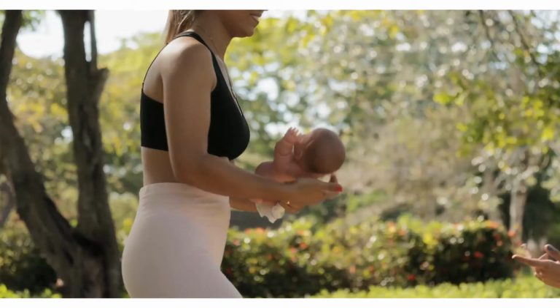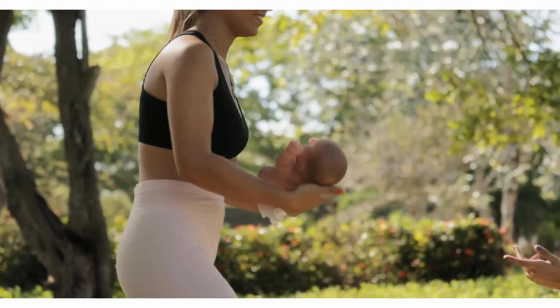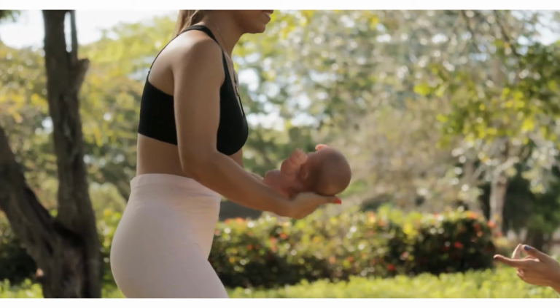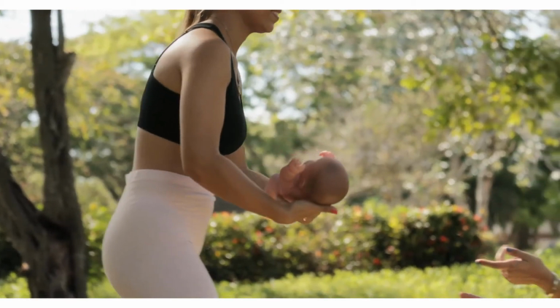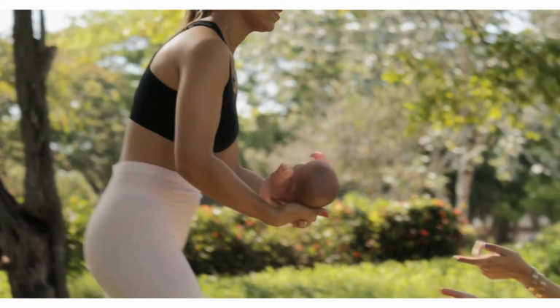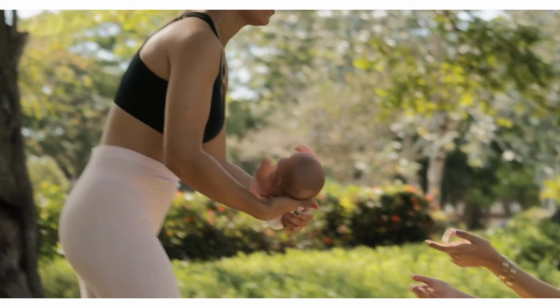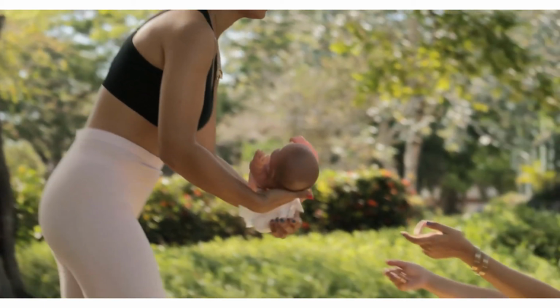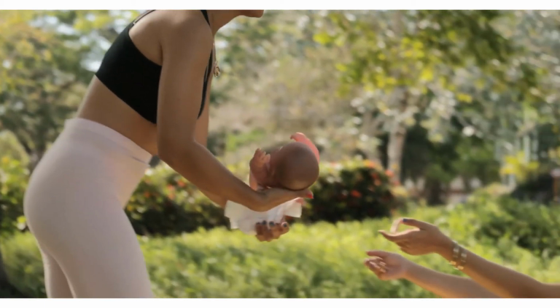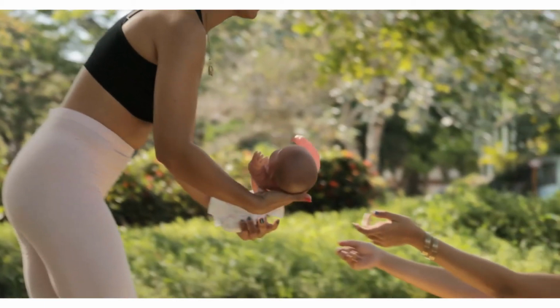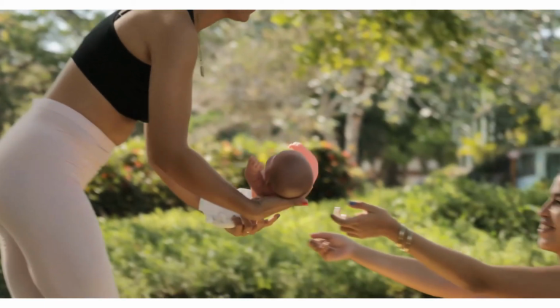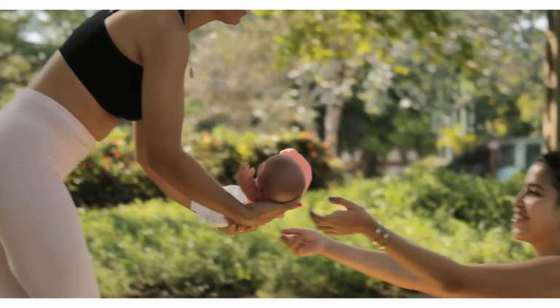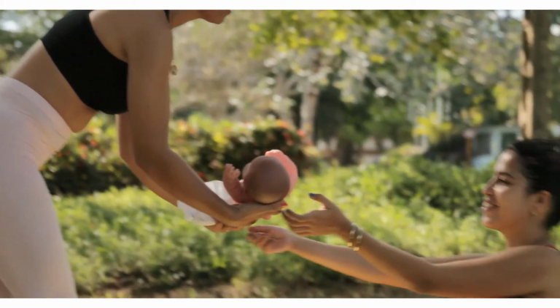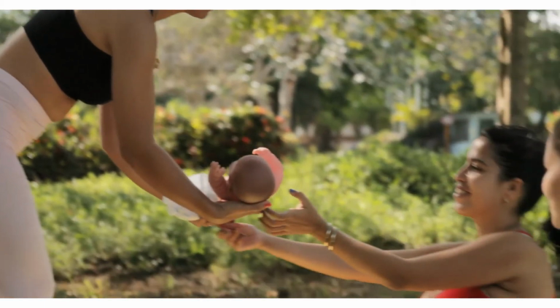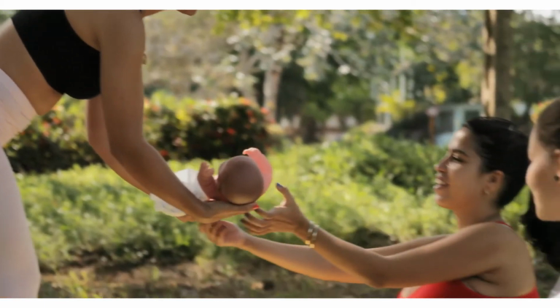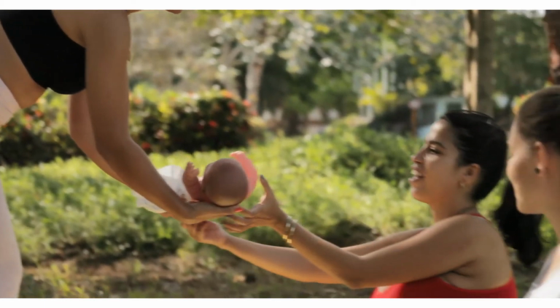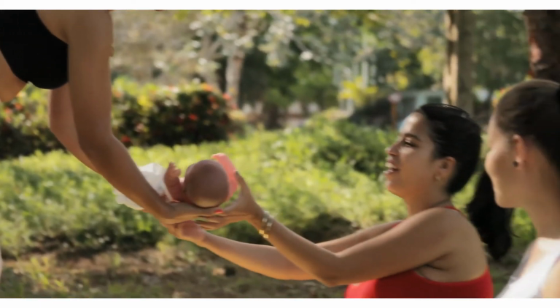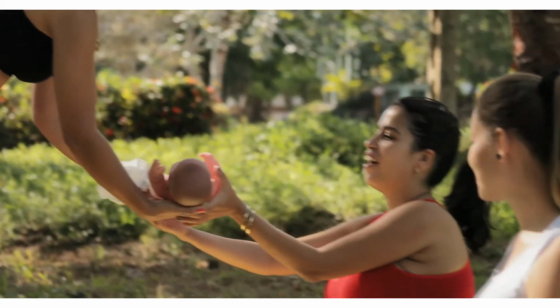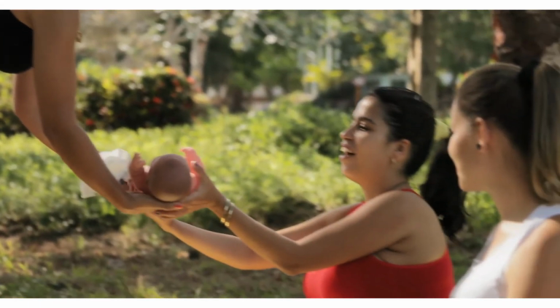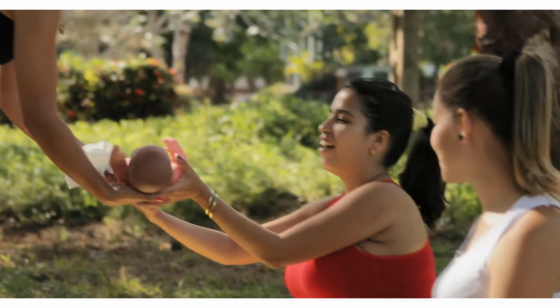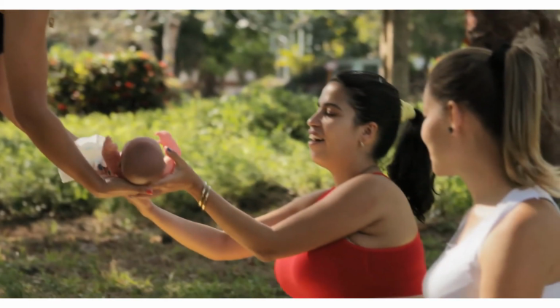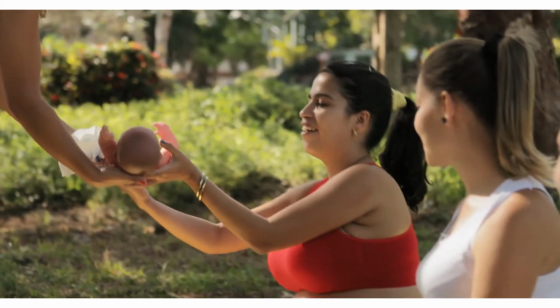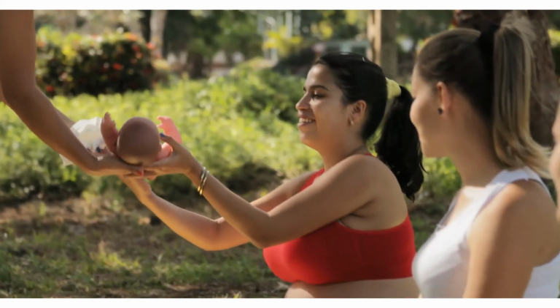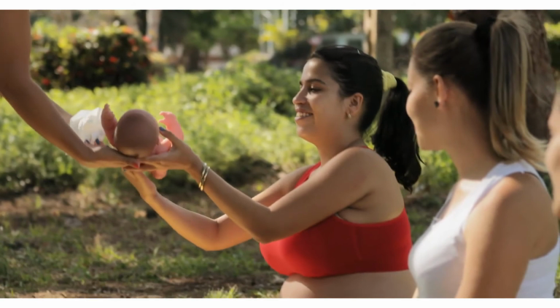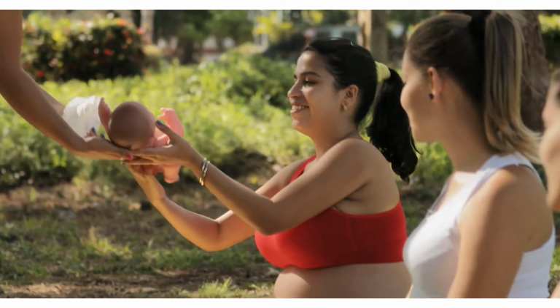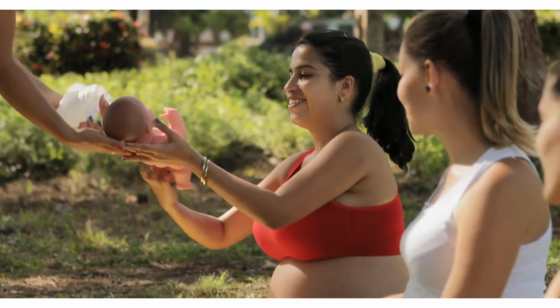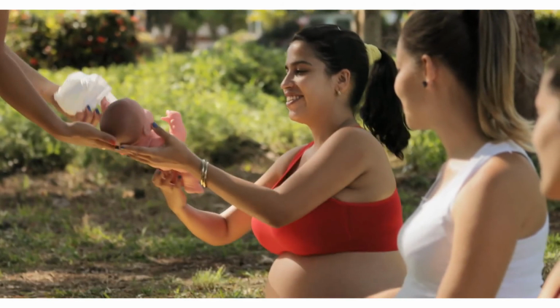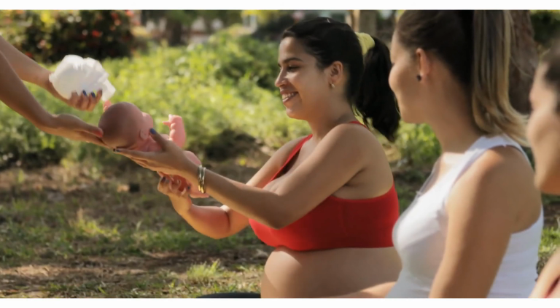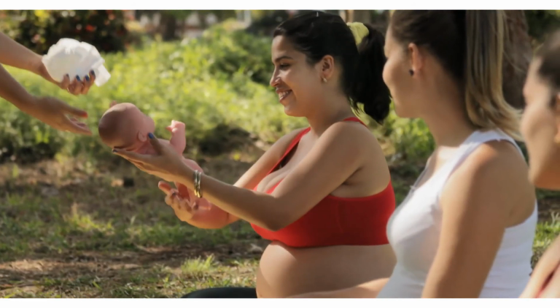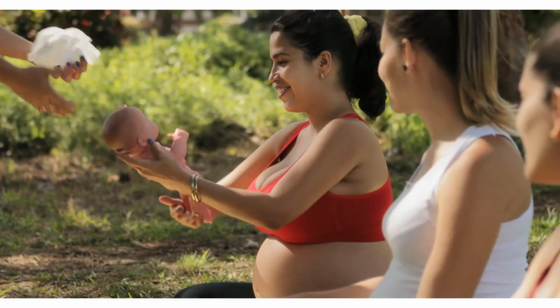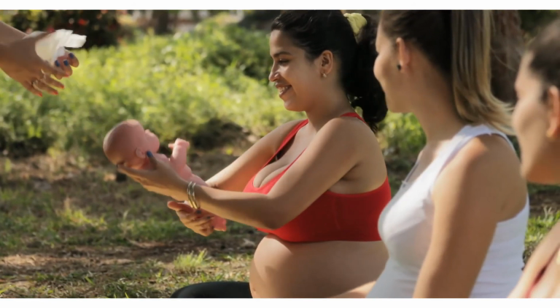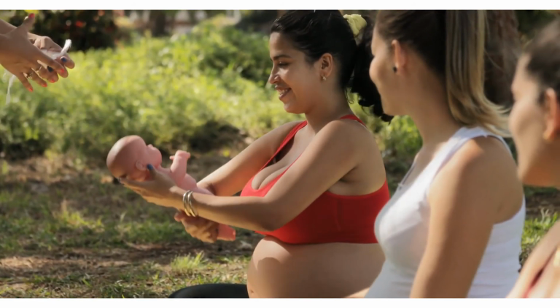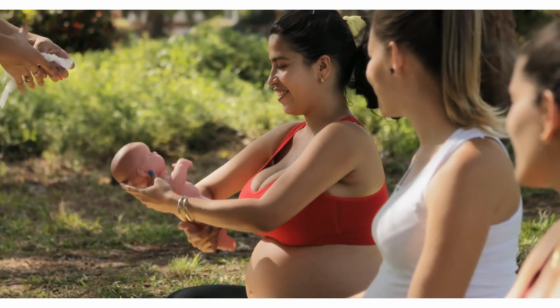Package includes three pieces of shower caps in three colors: yellow, blue, and pink.